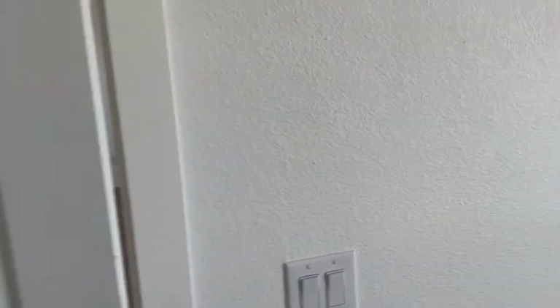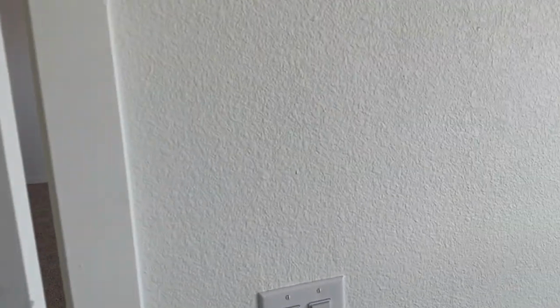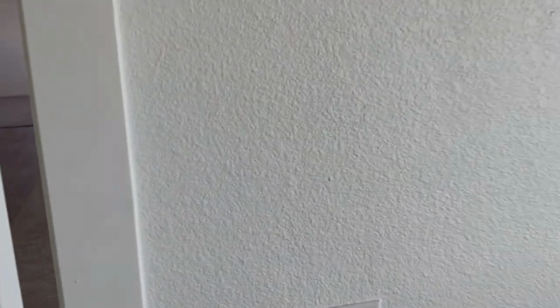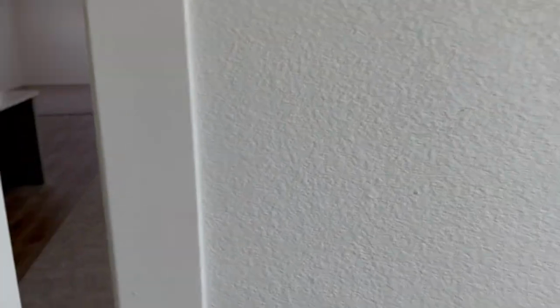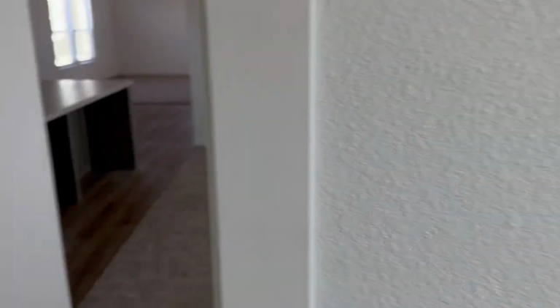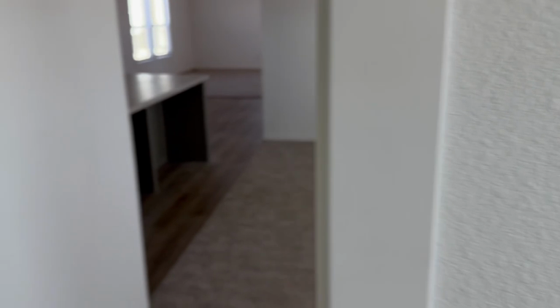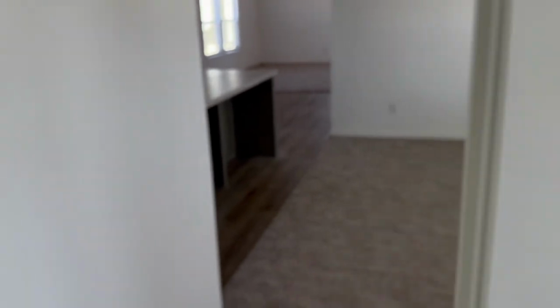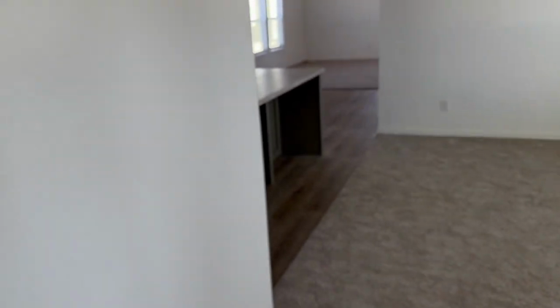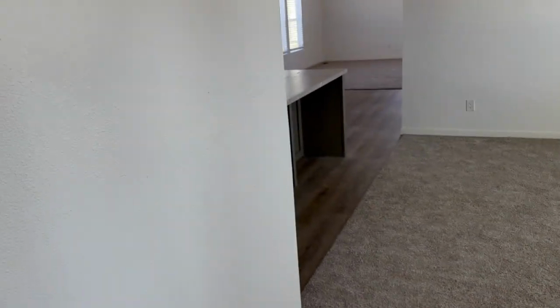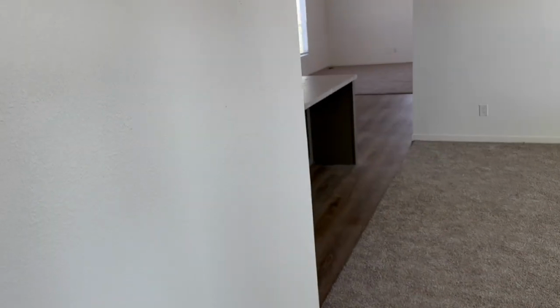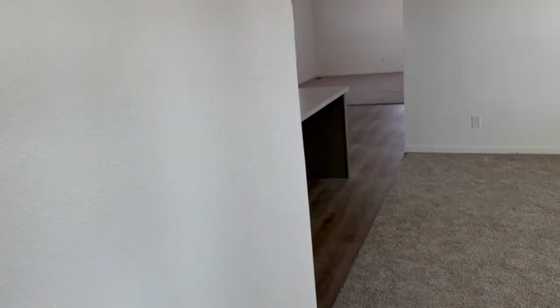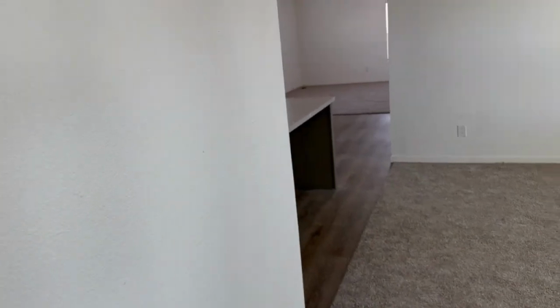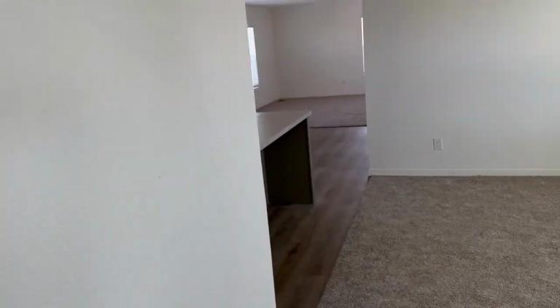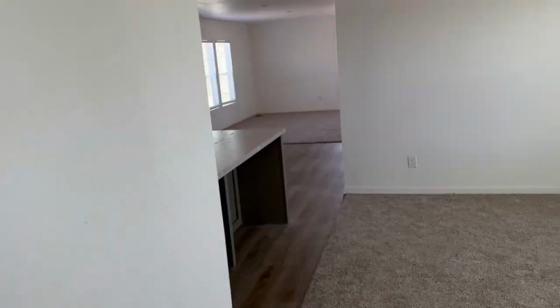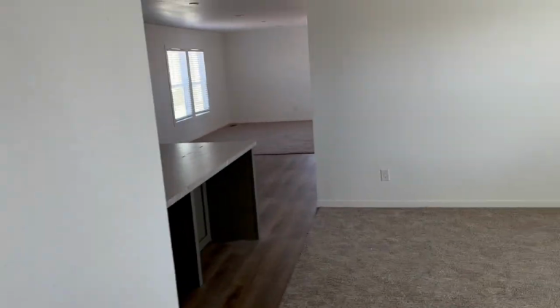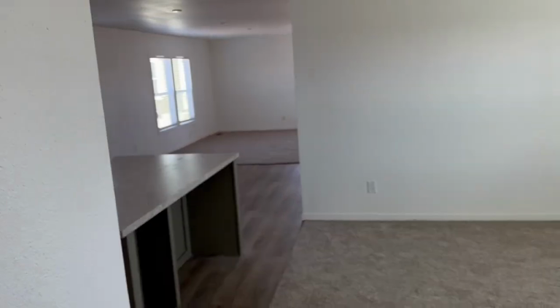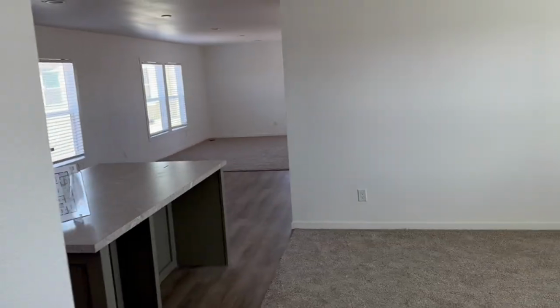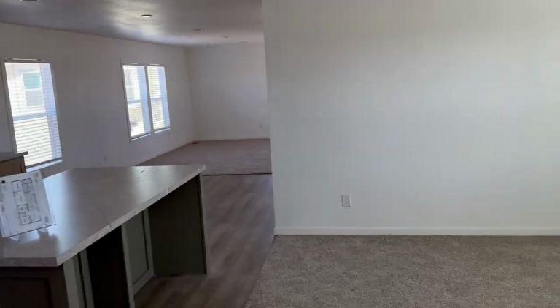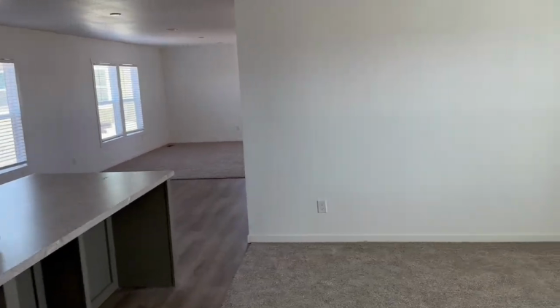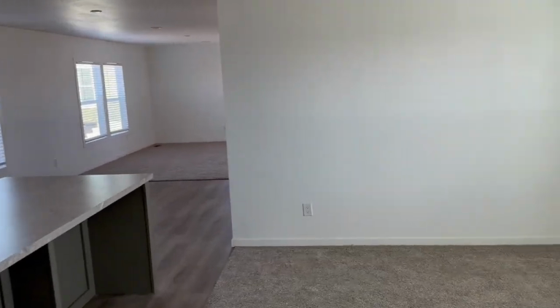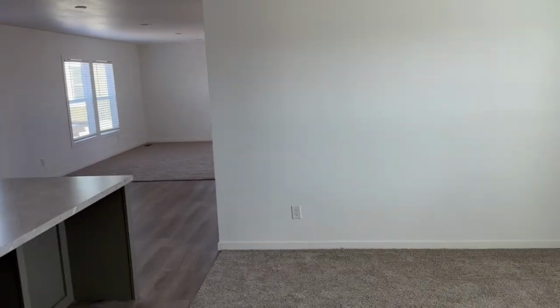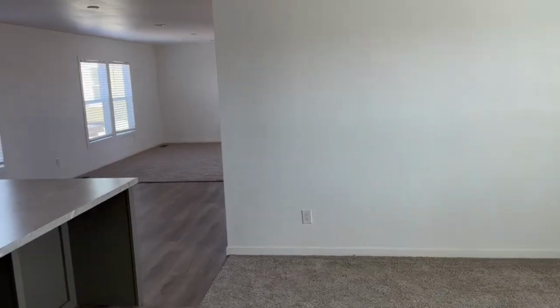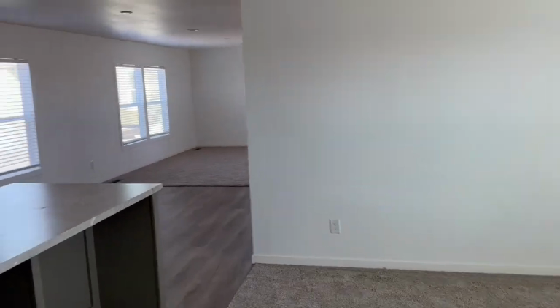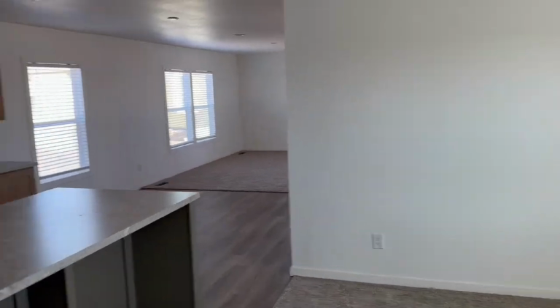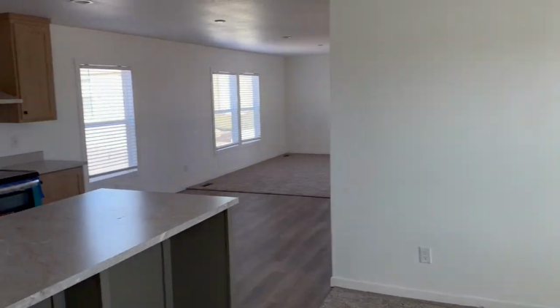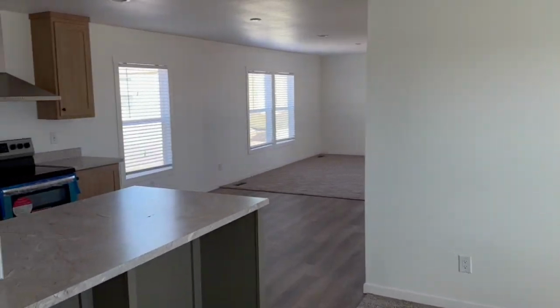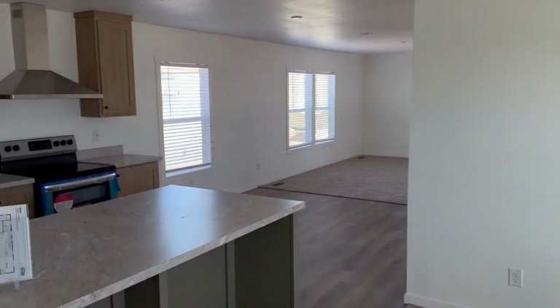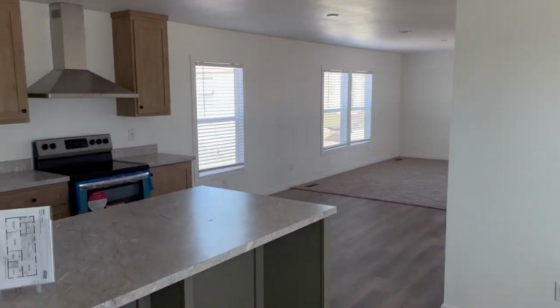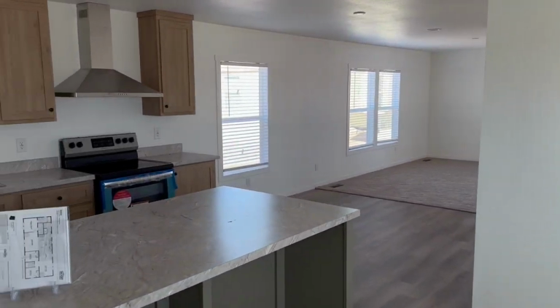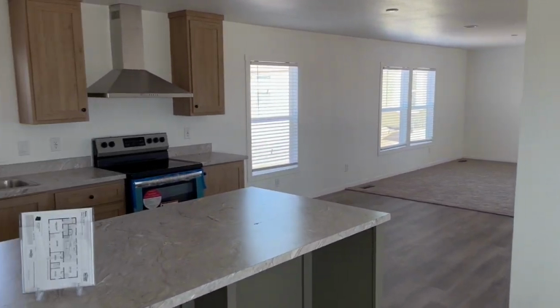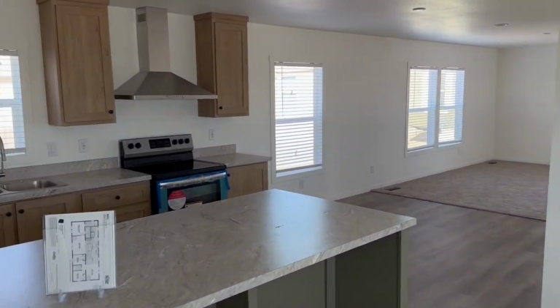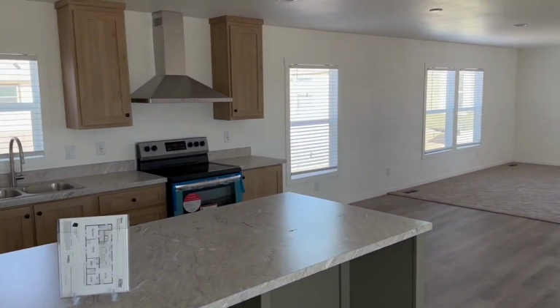One thousand three hundred and twenty-five square feet. And this home is a beauty.